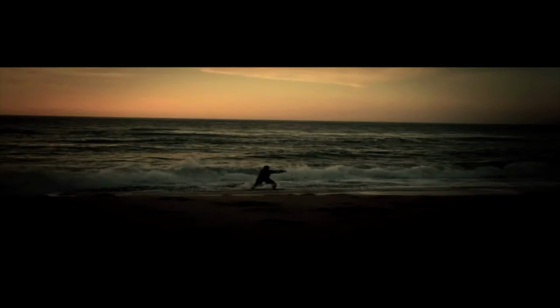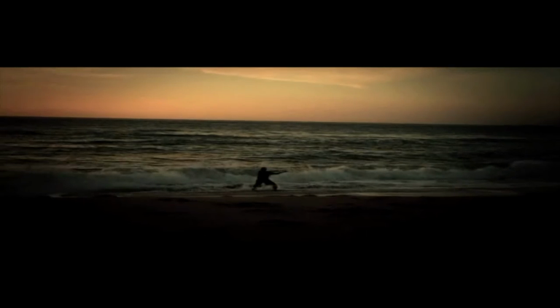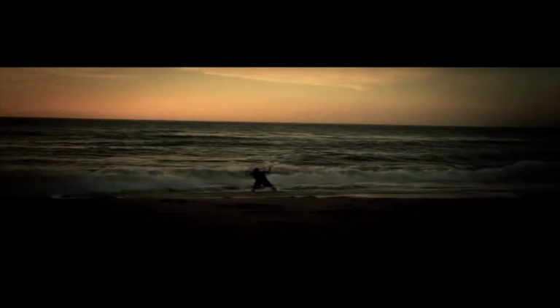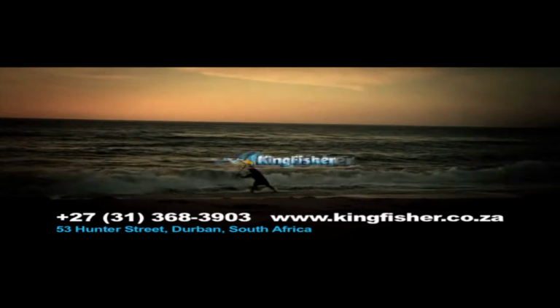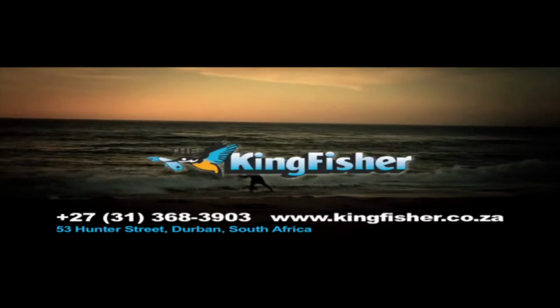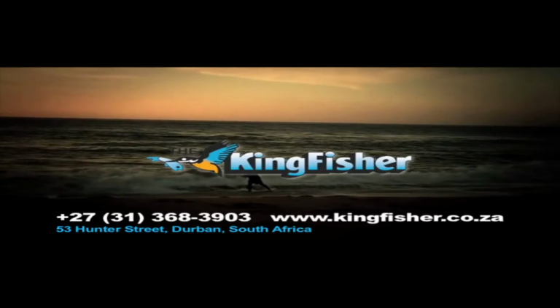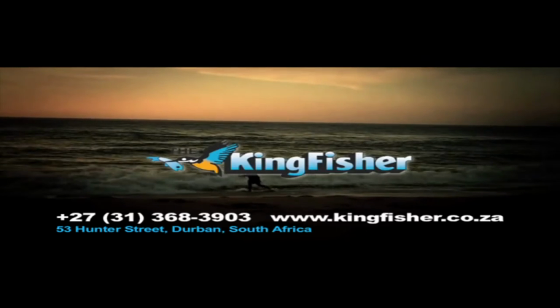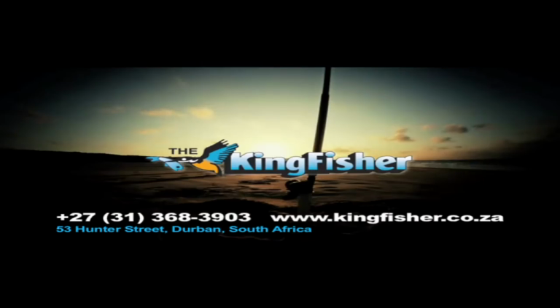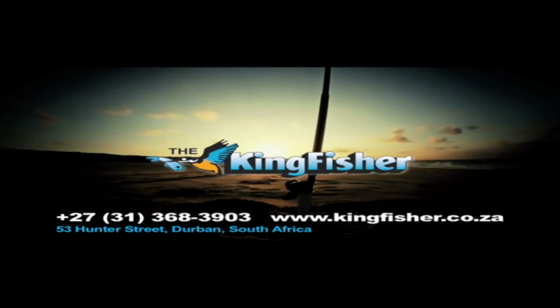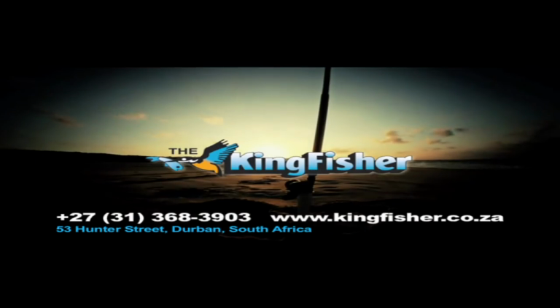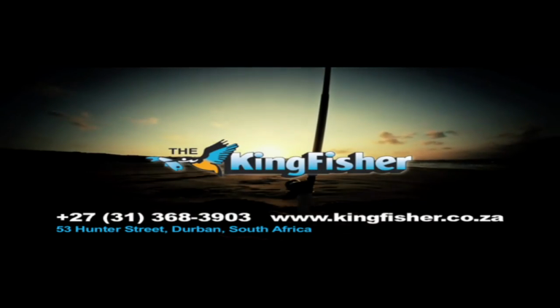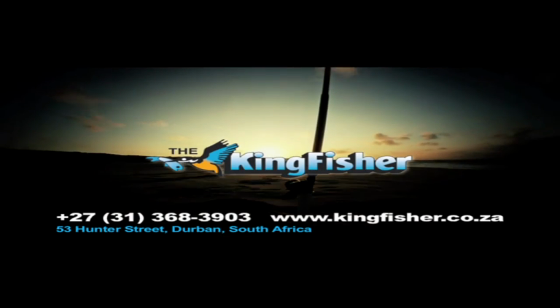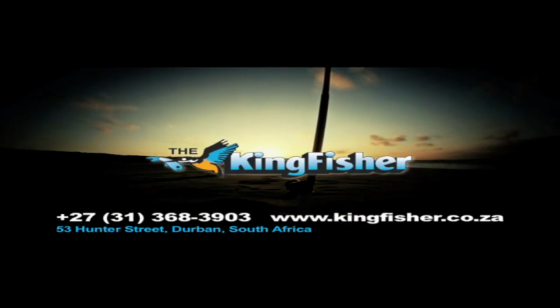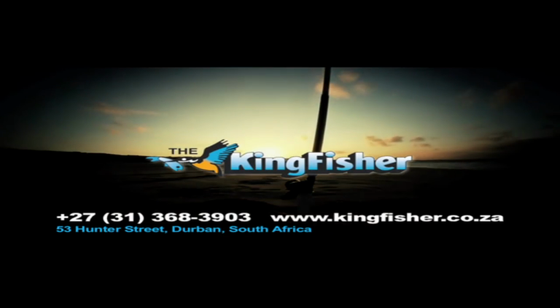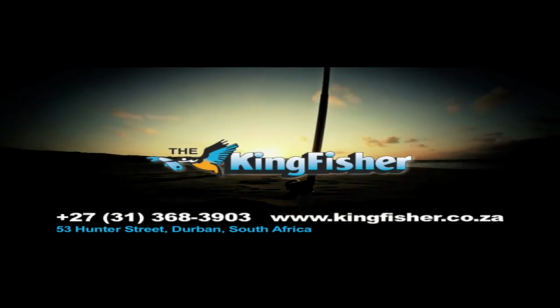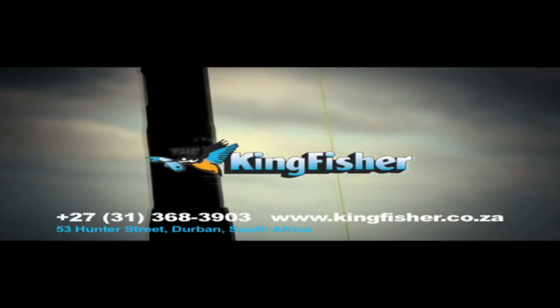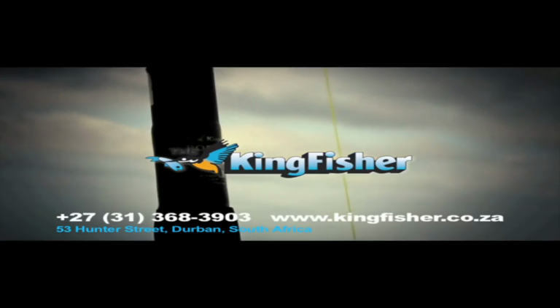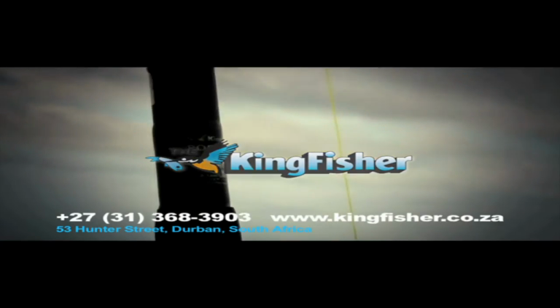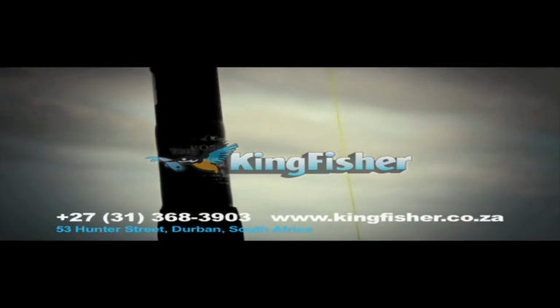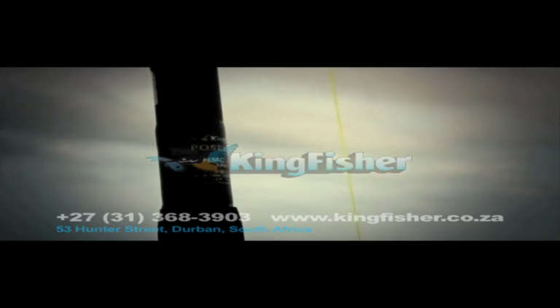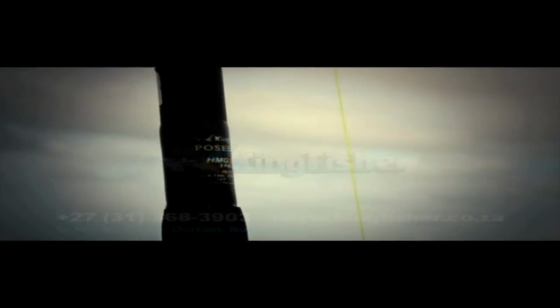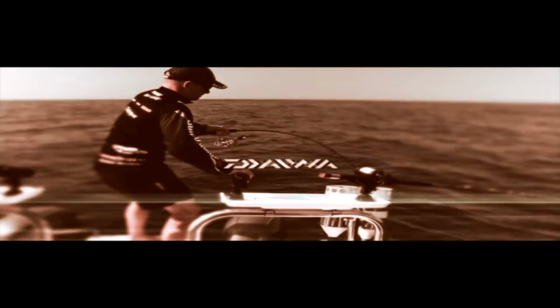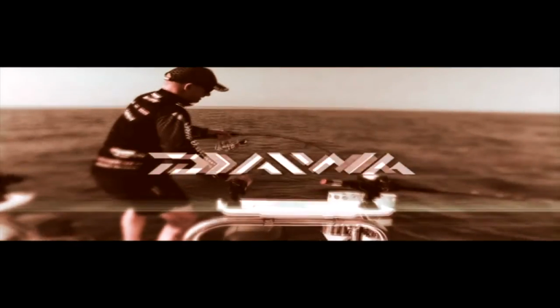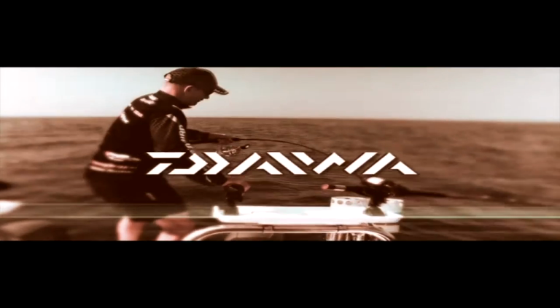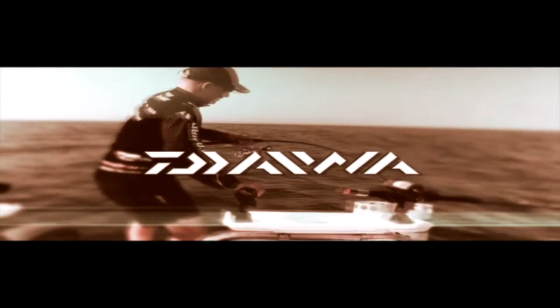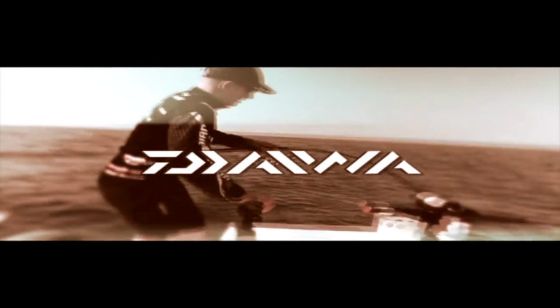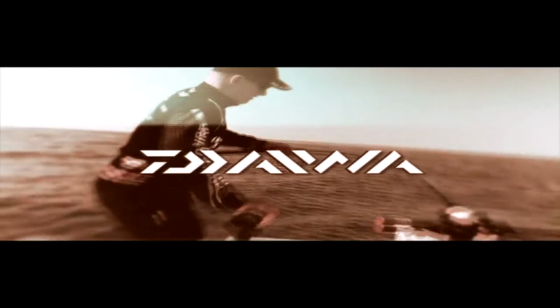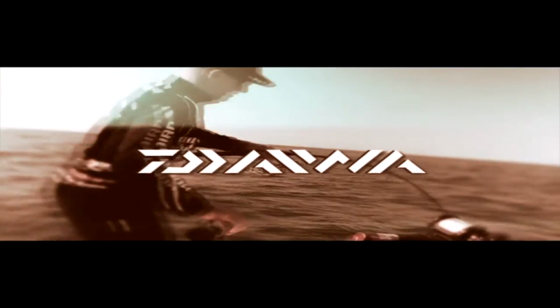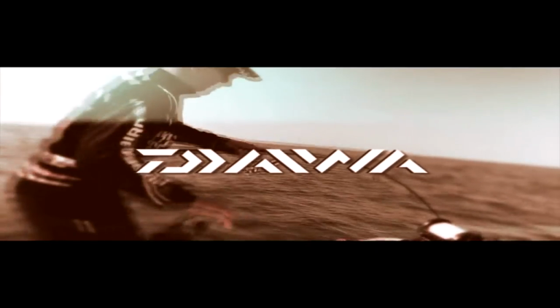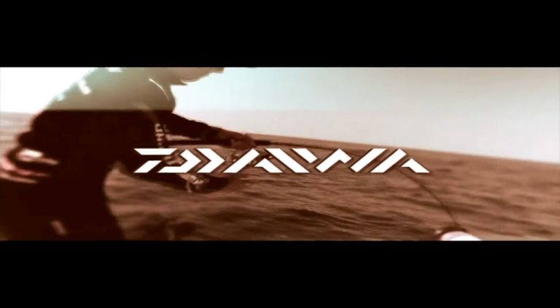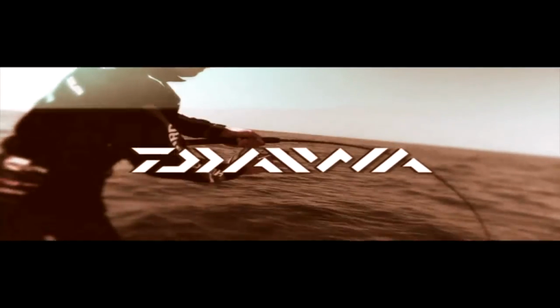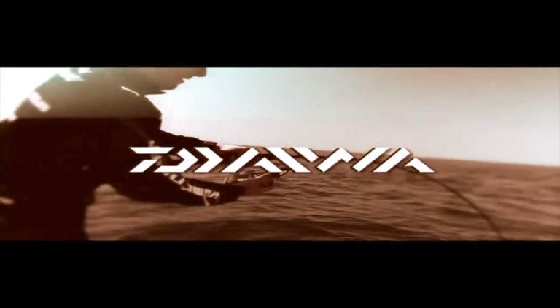The Kingfisher — your tackle and bait specialist. Daiwa. Feel Alive.